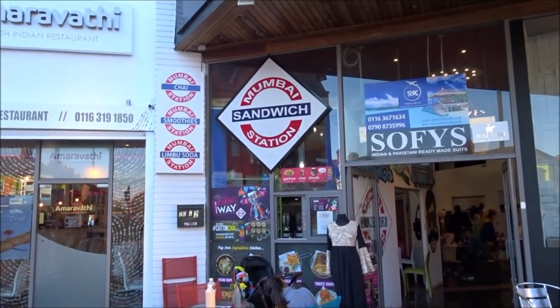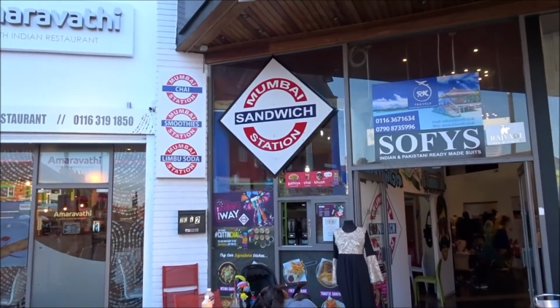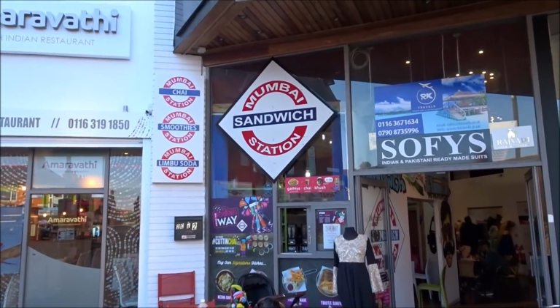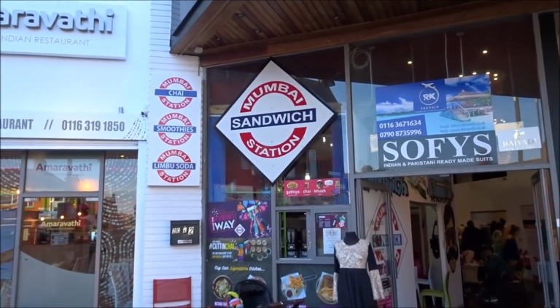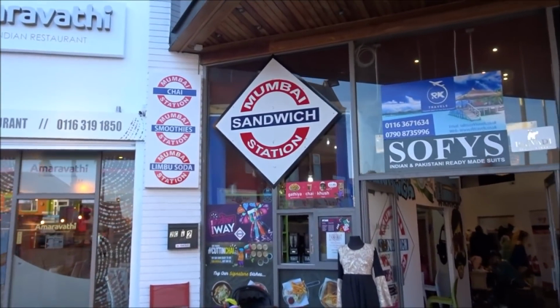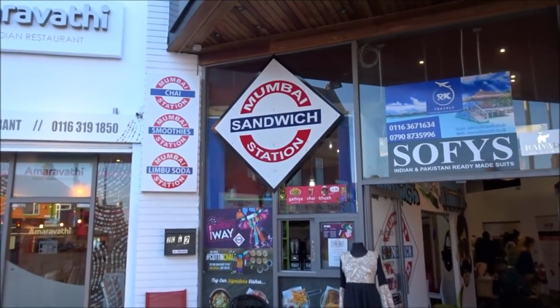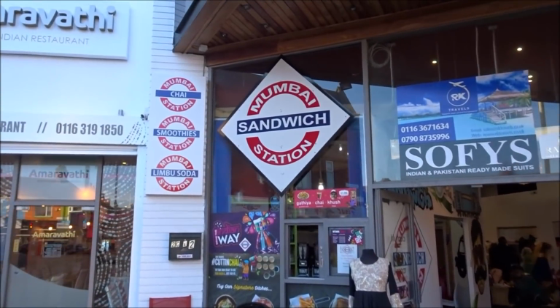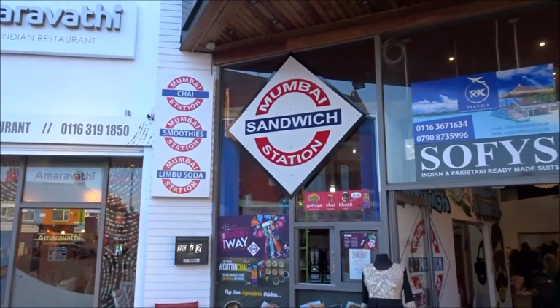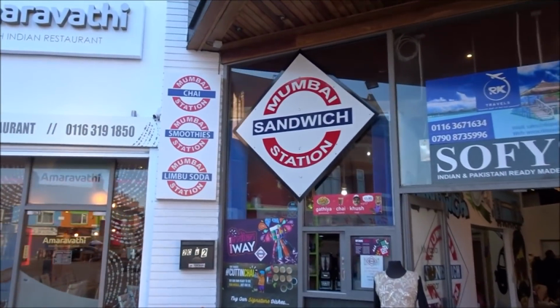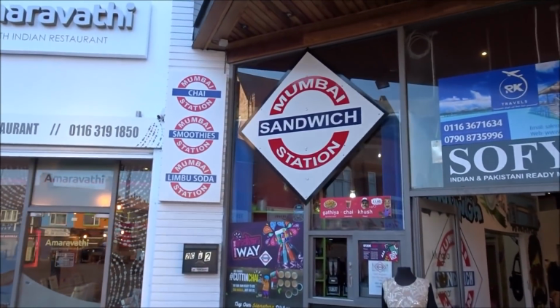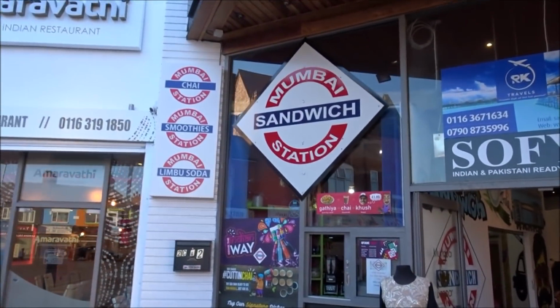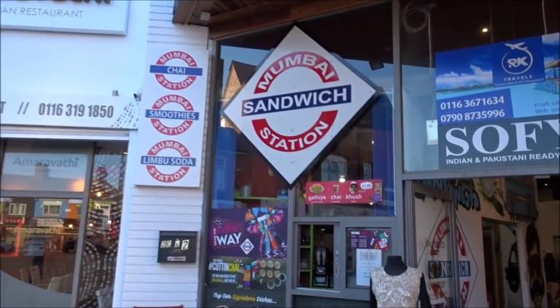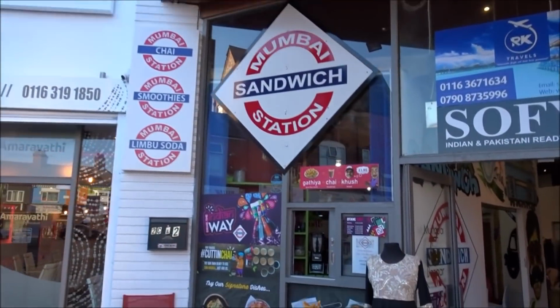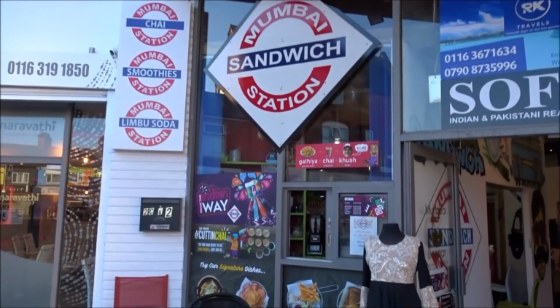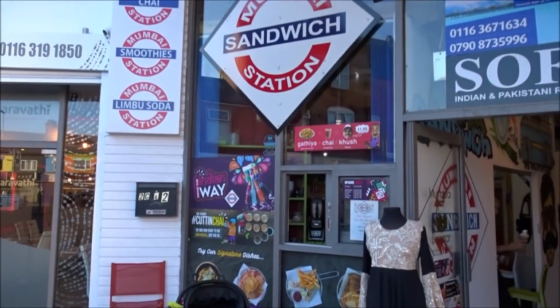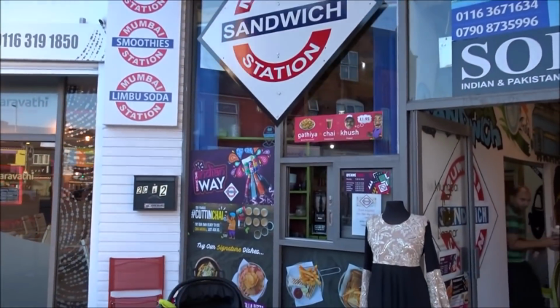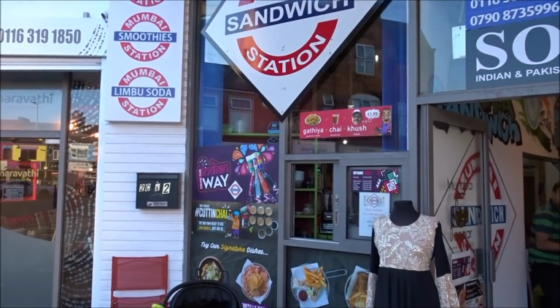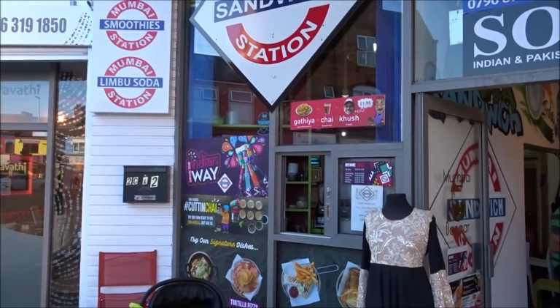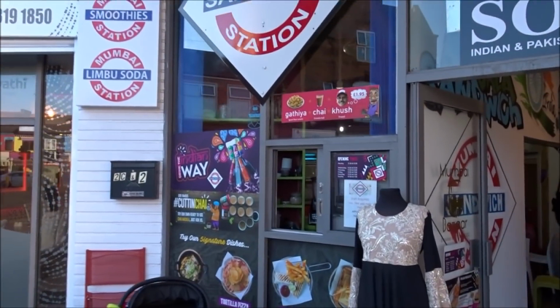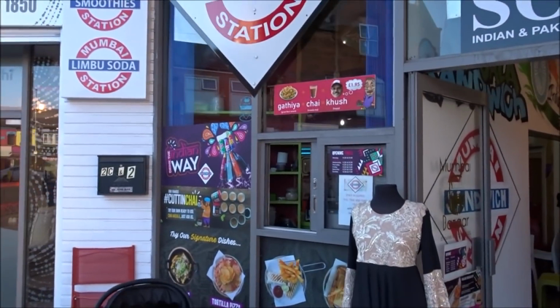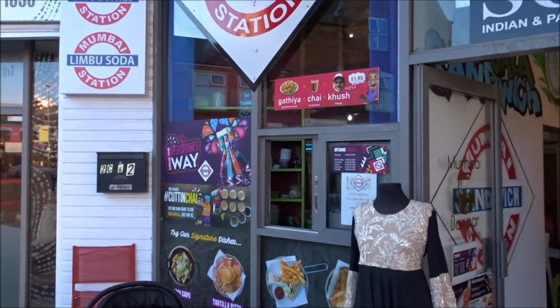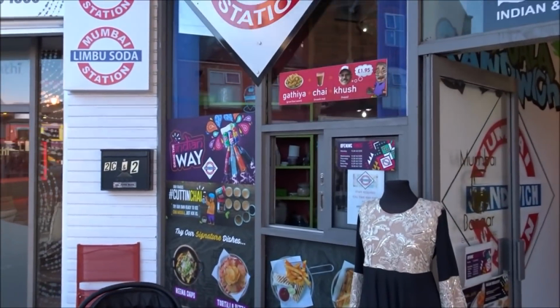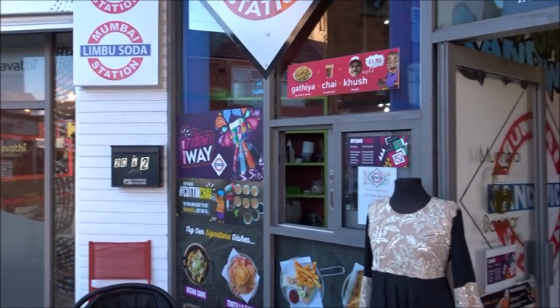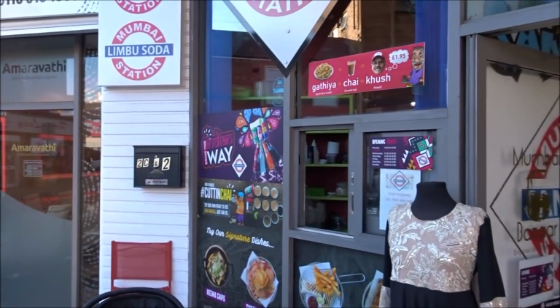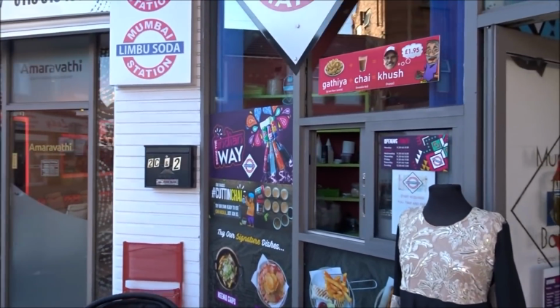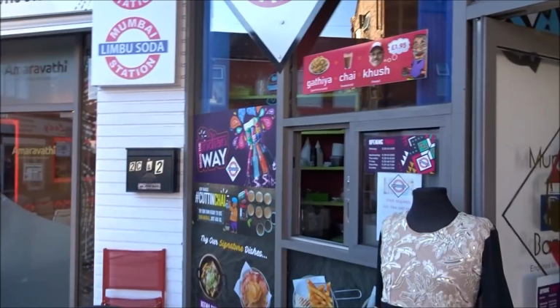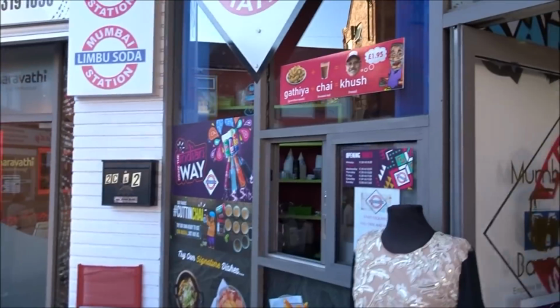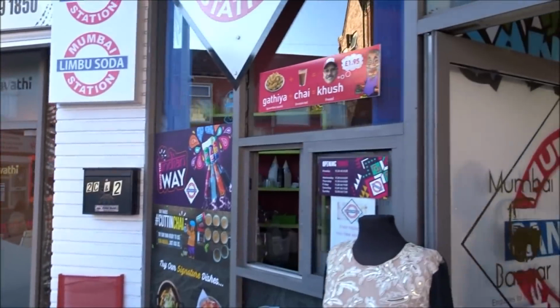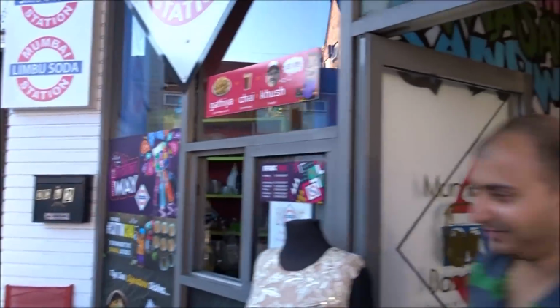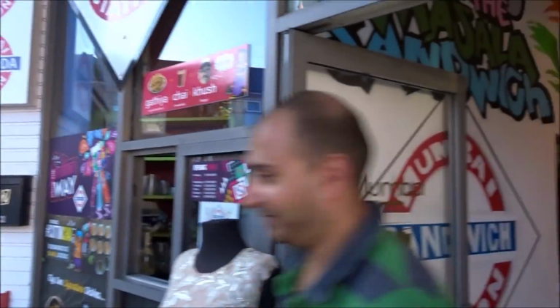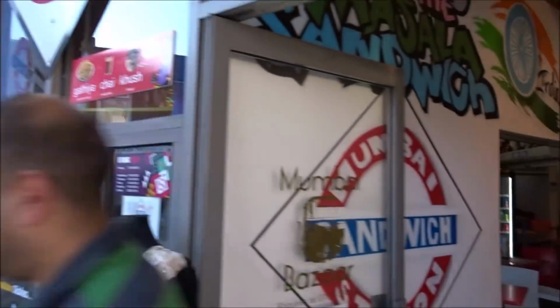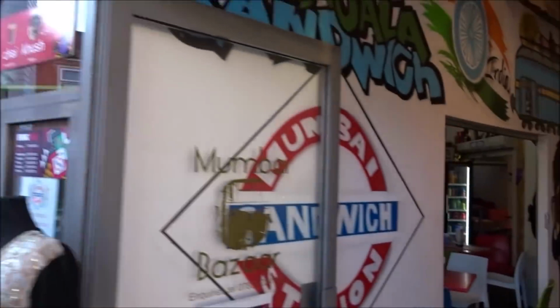Absolutely love it — Mumbai Sandwich Station. Looks interesting, let's have a look, see what it's about.